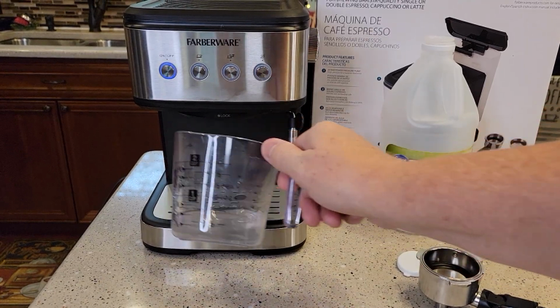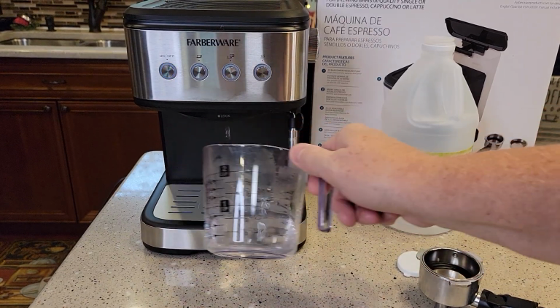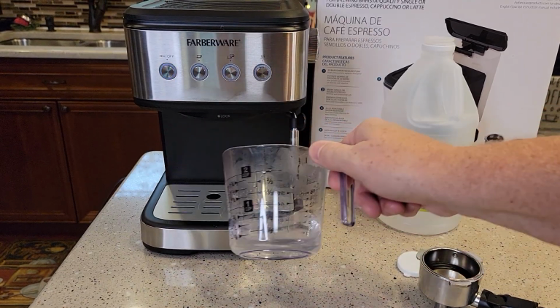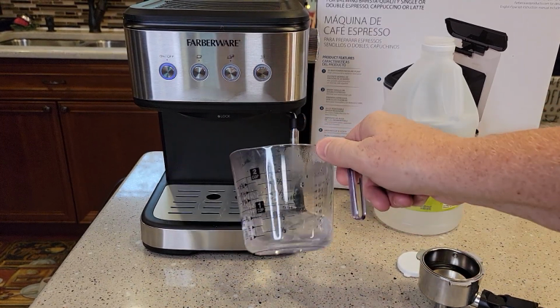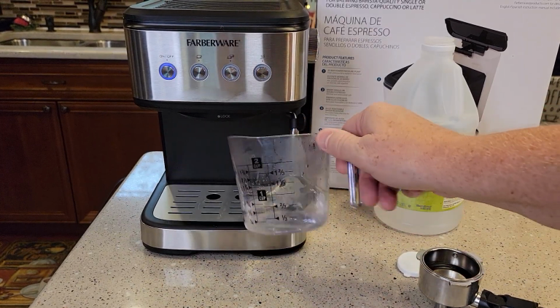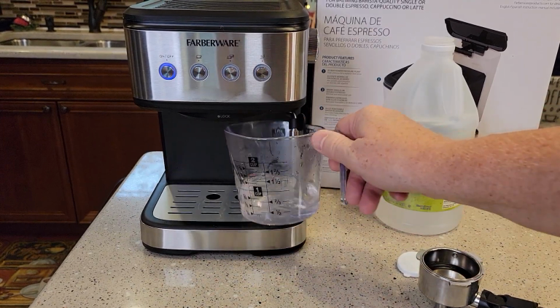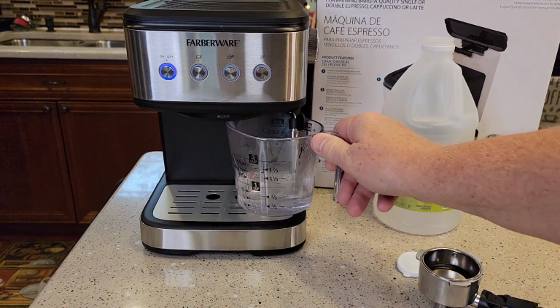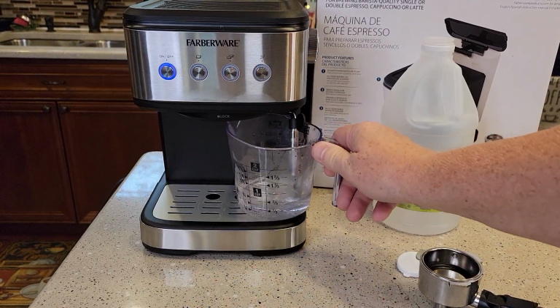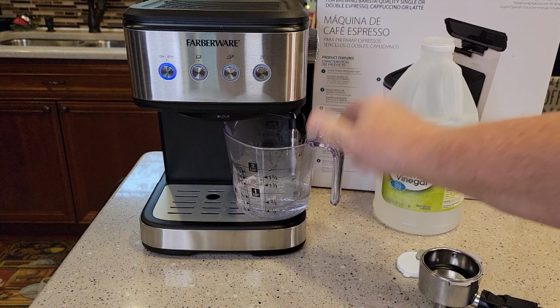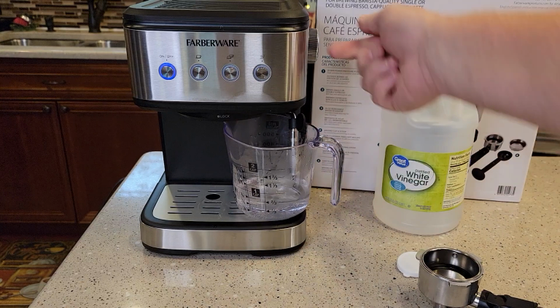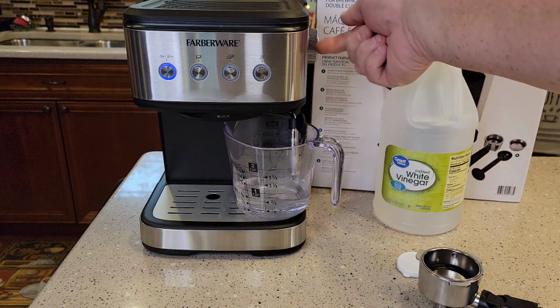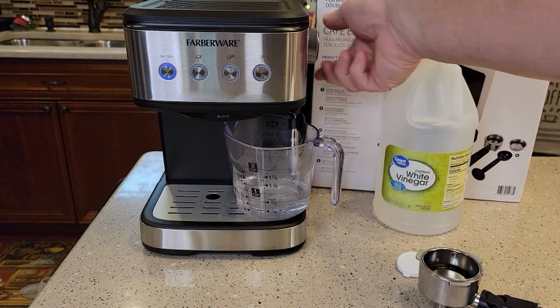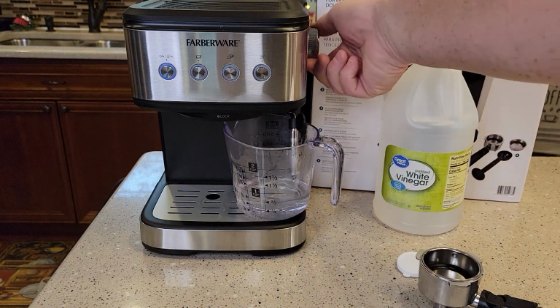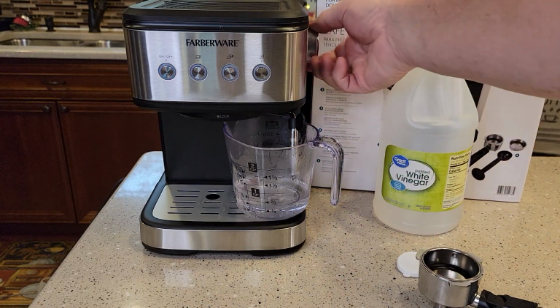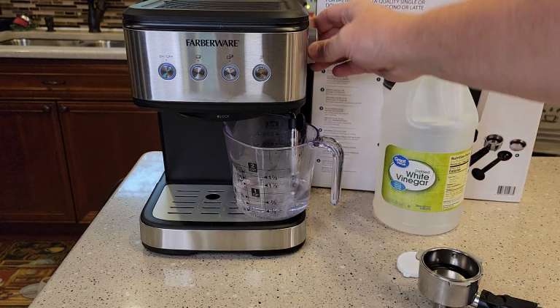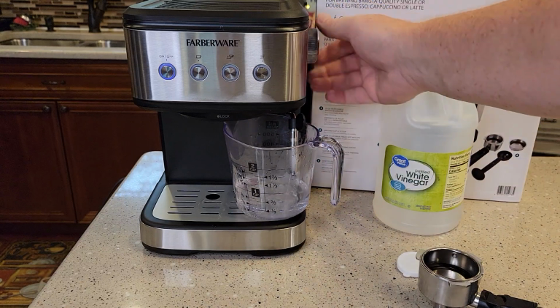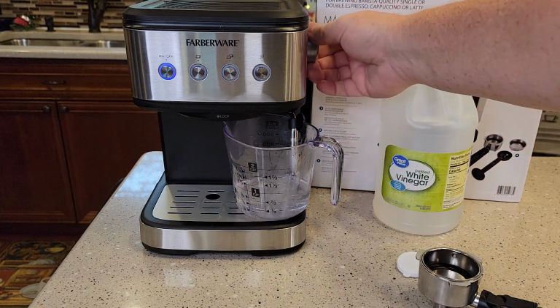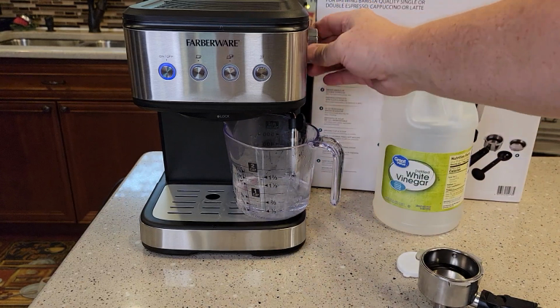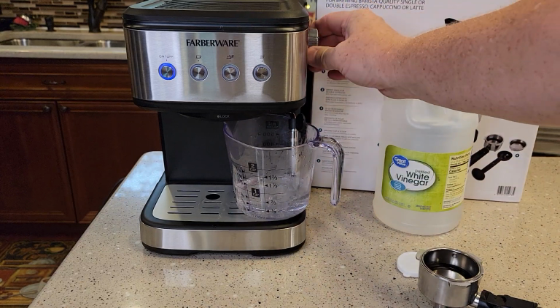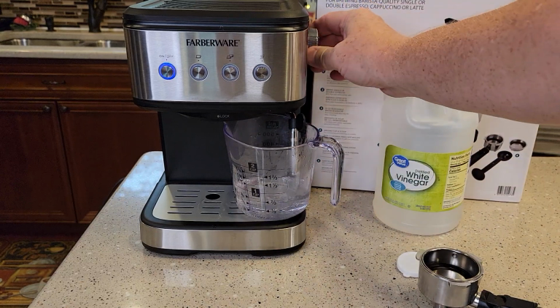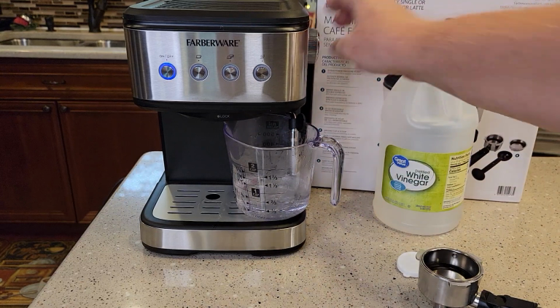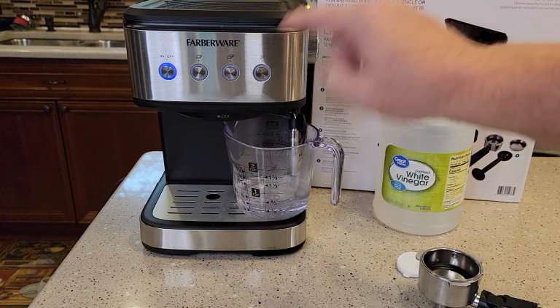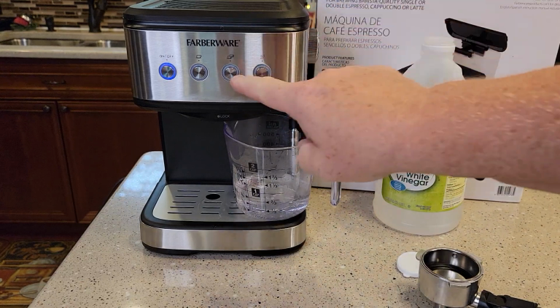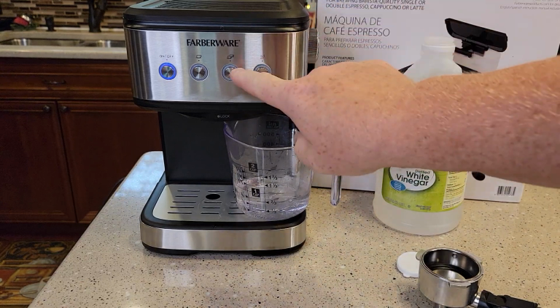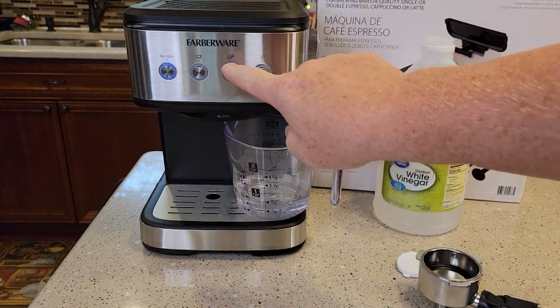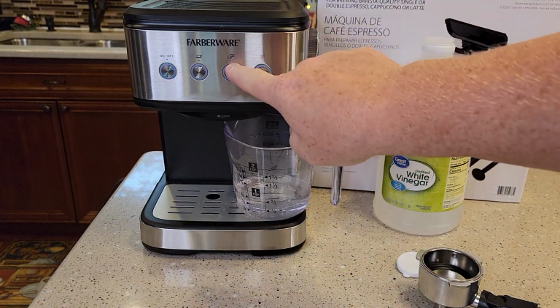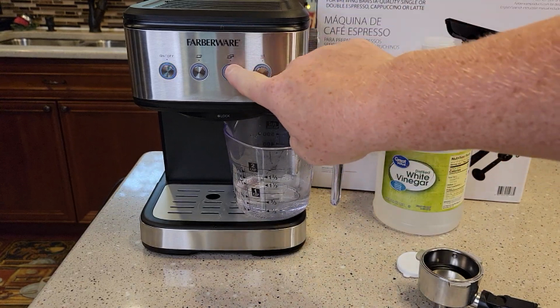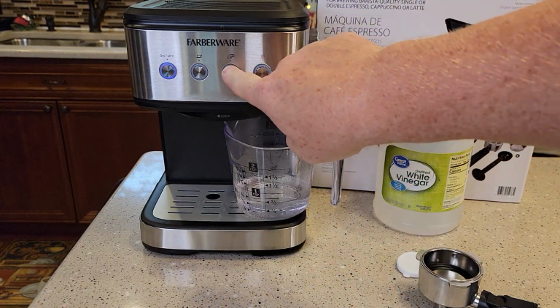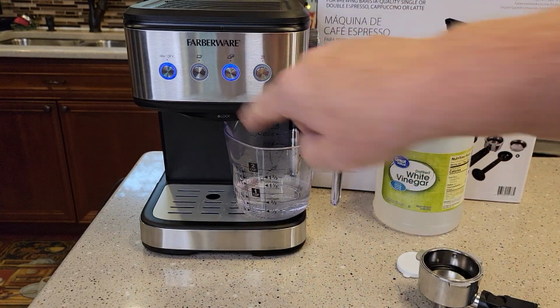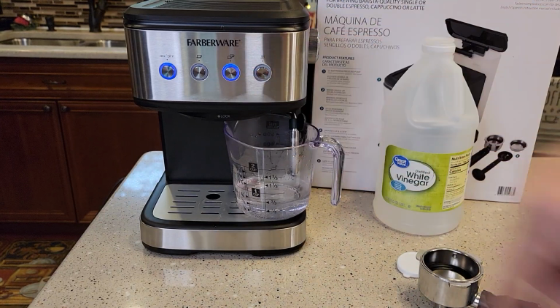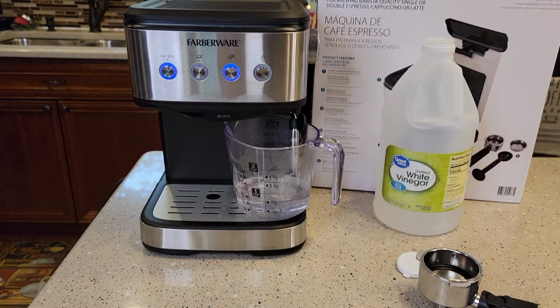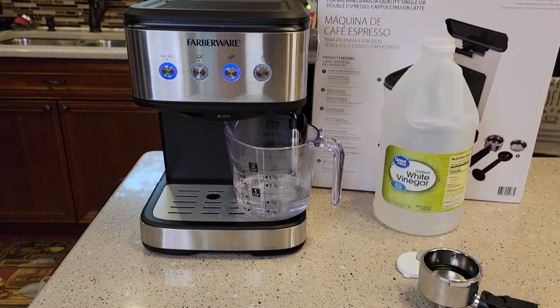Put the wand in the container, turn the knob to fresh water, and hit the double button again.